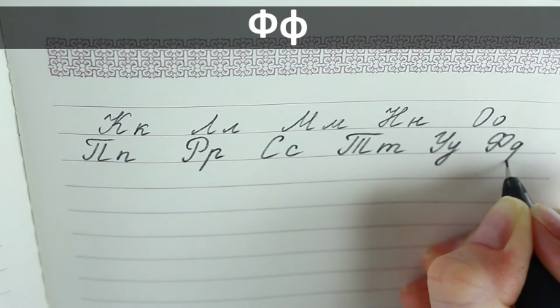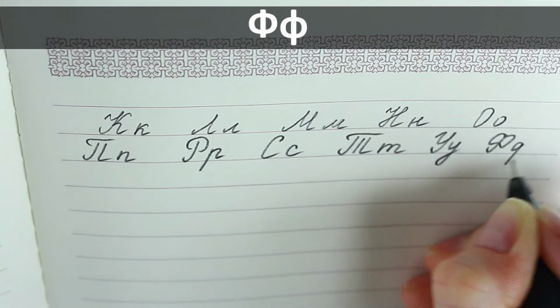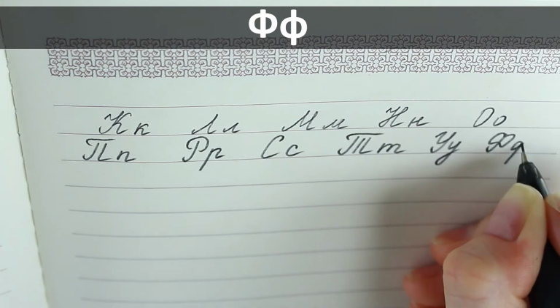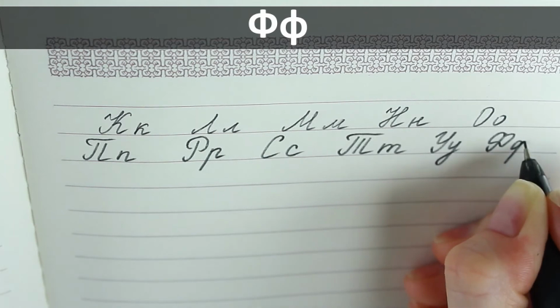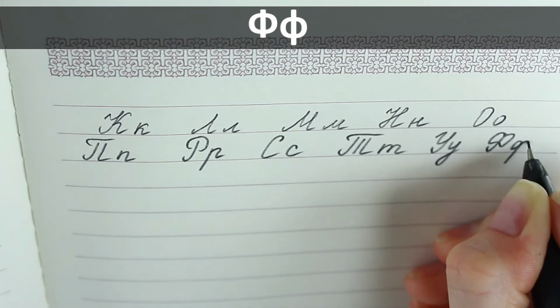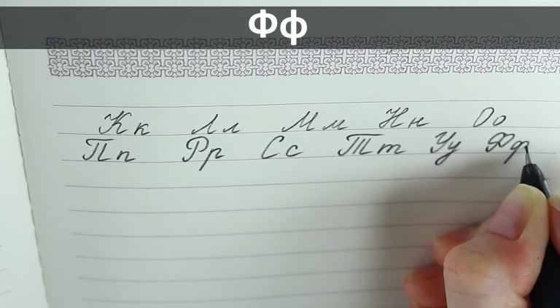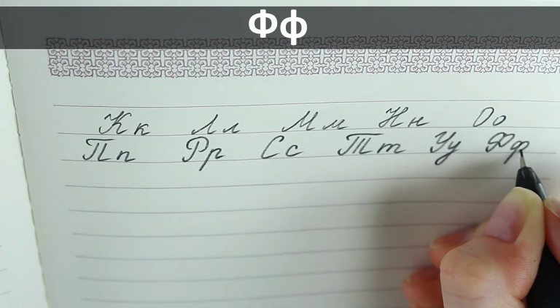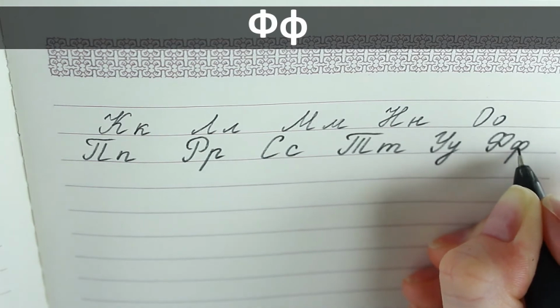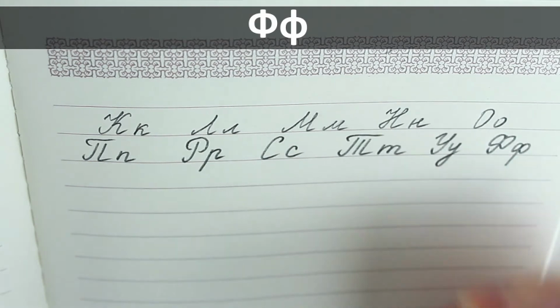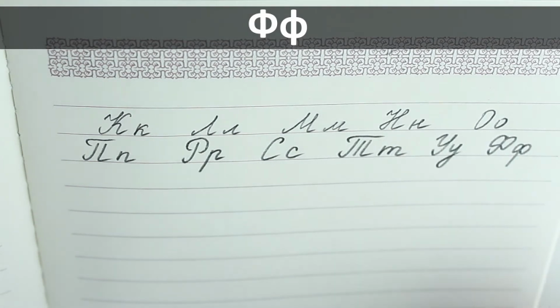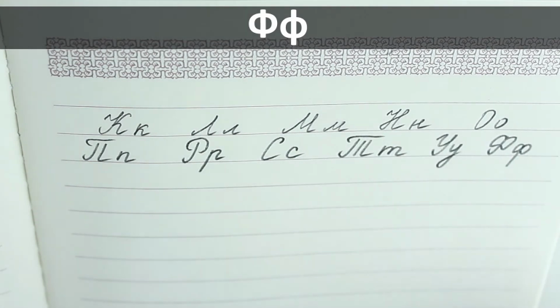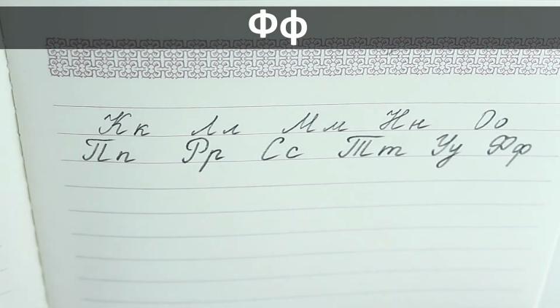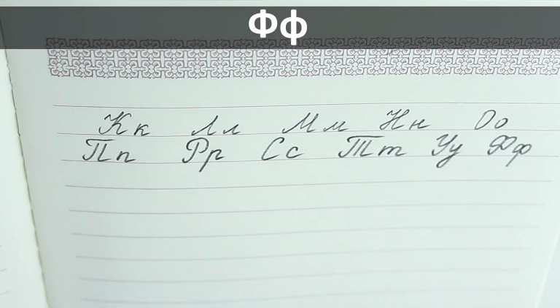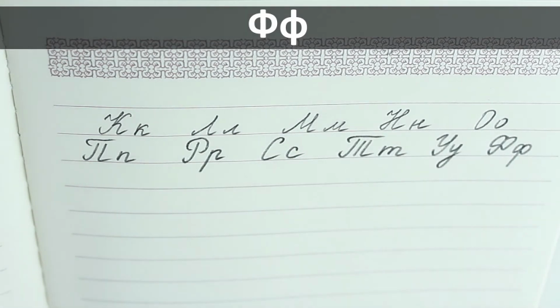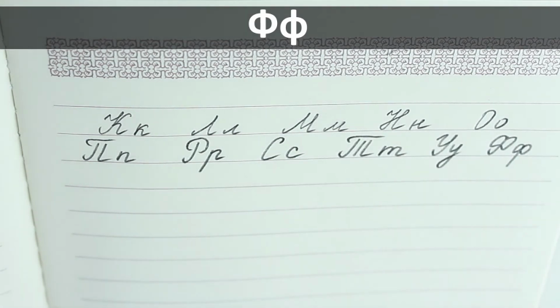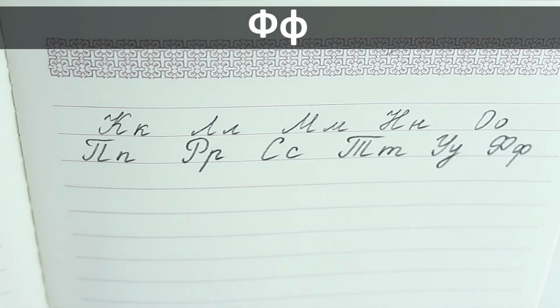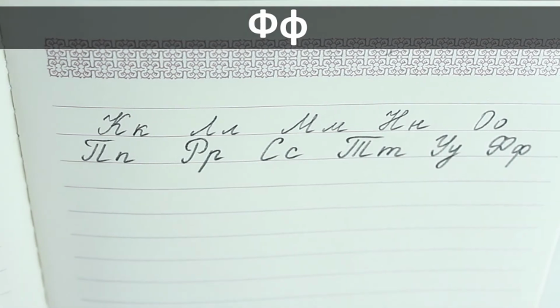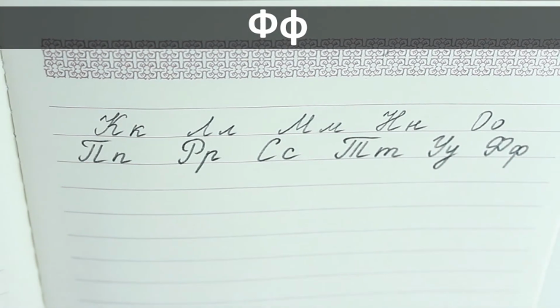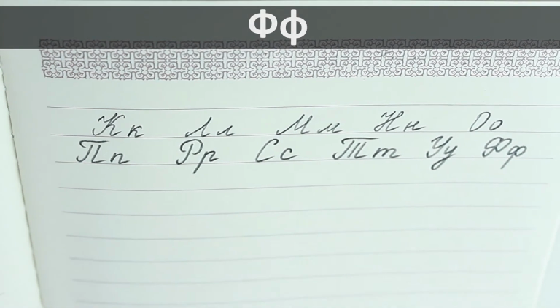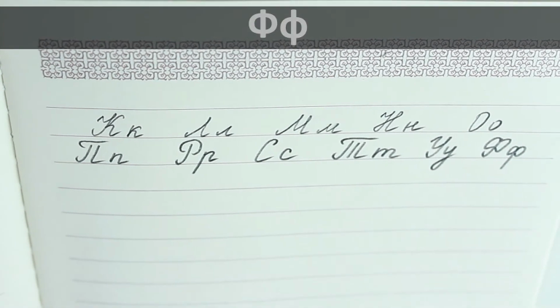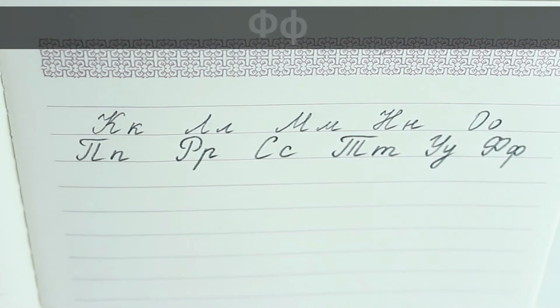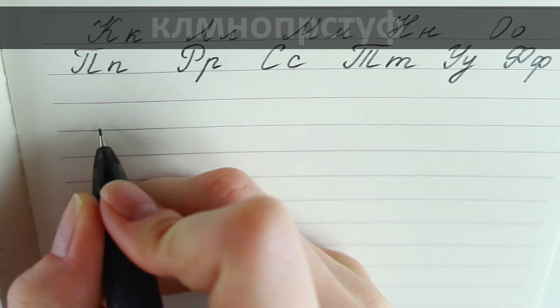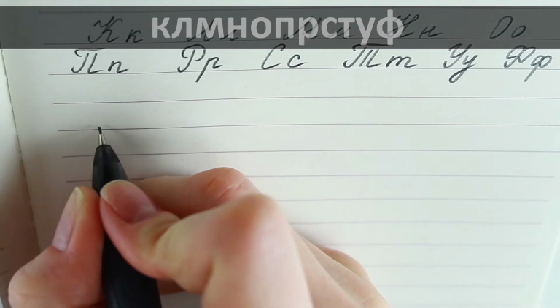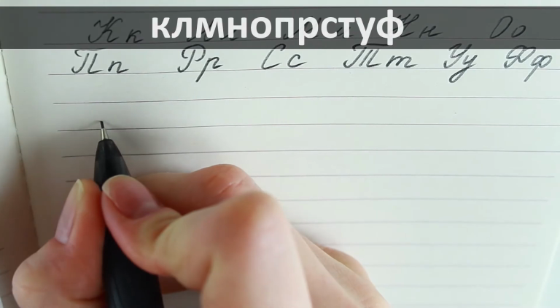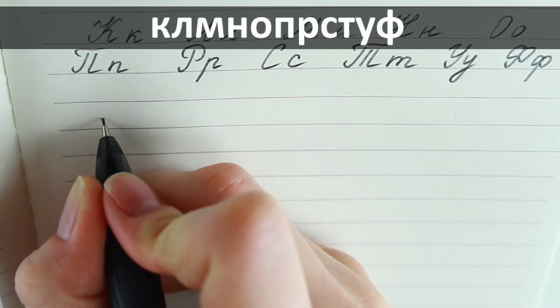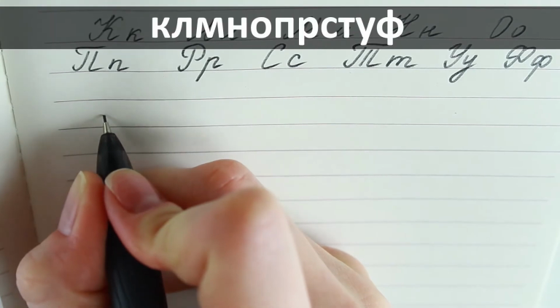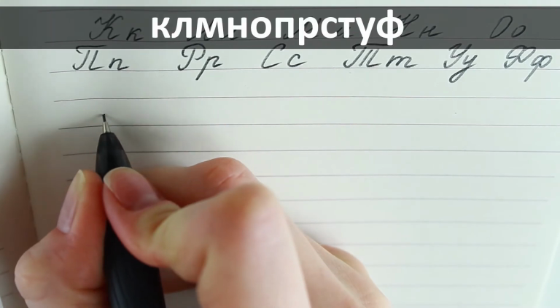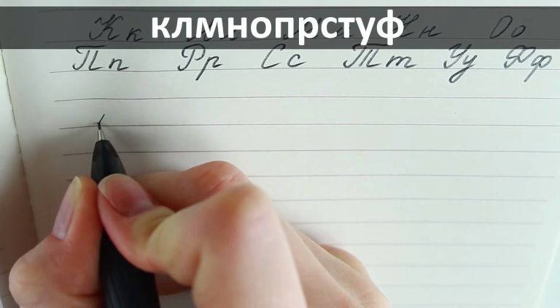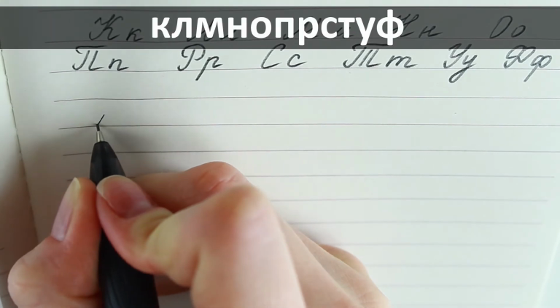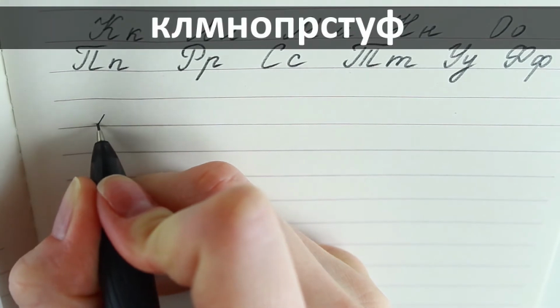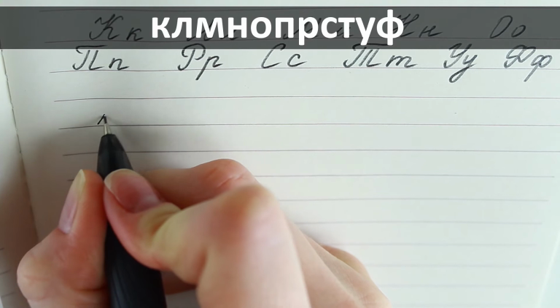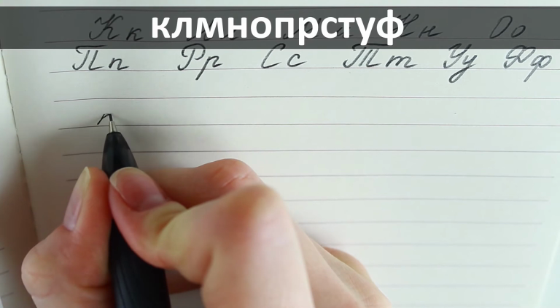Now I'm going to write these letters as if they were one word.